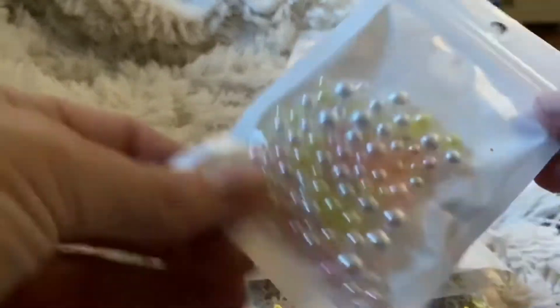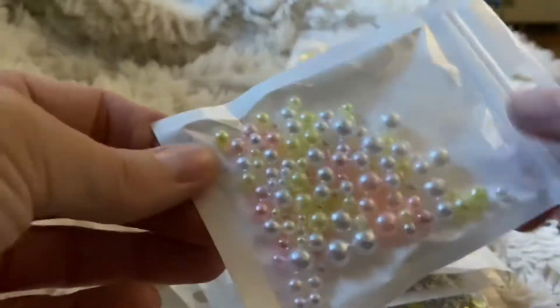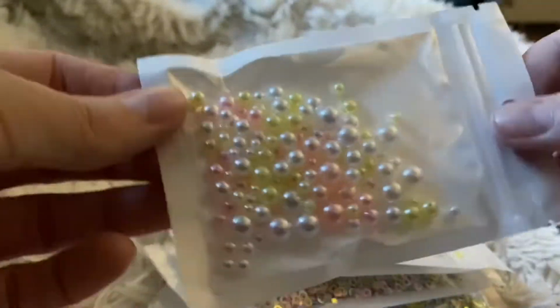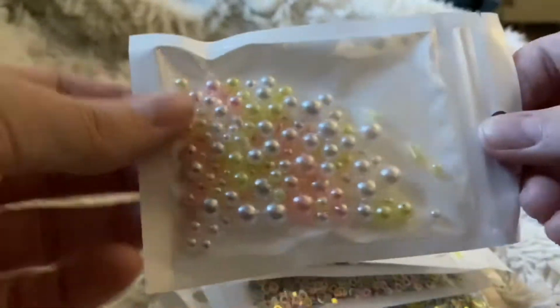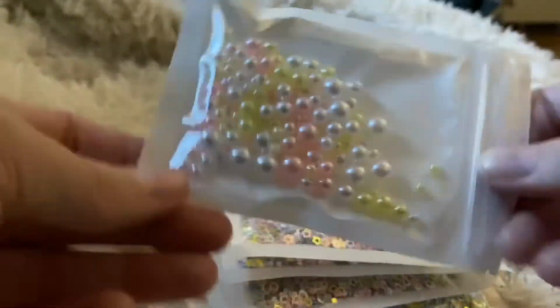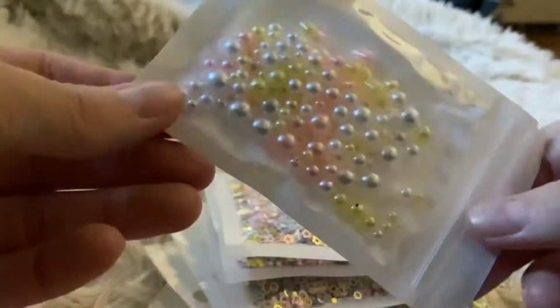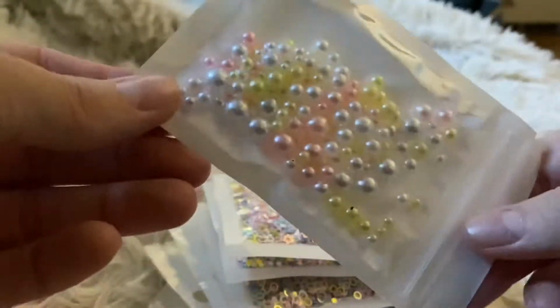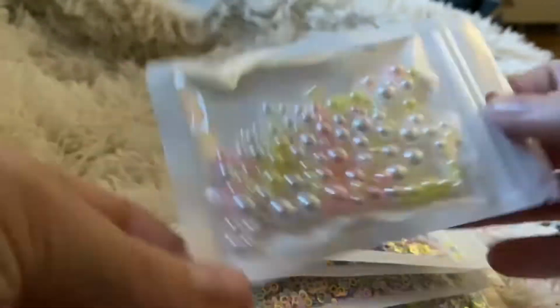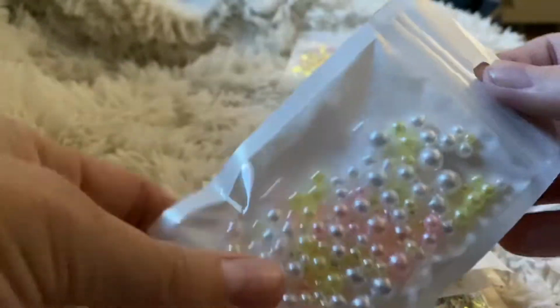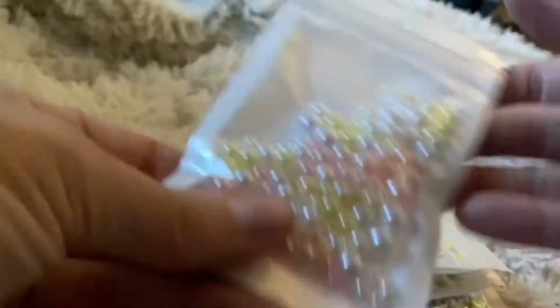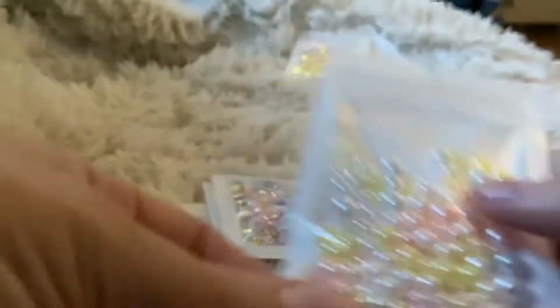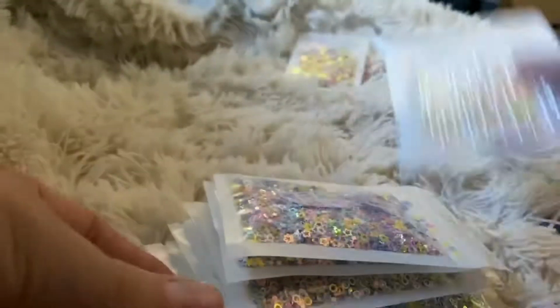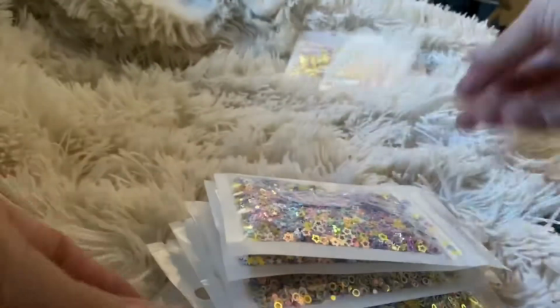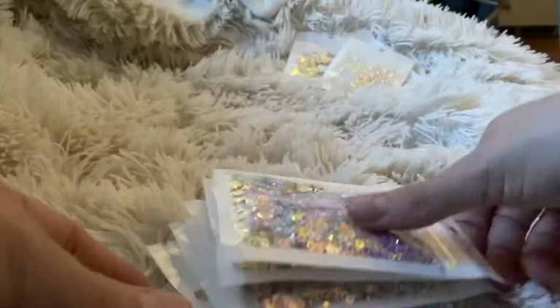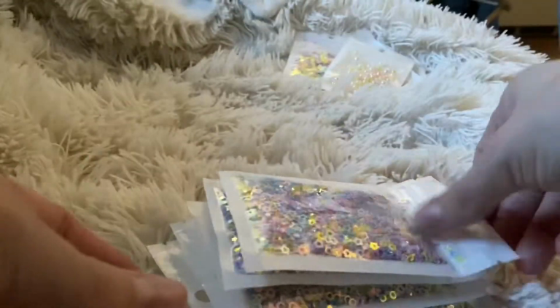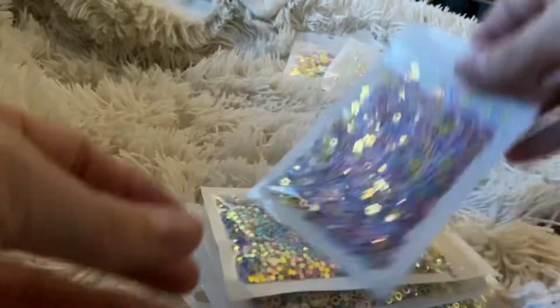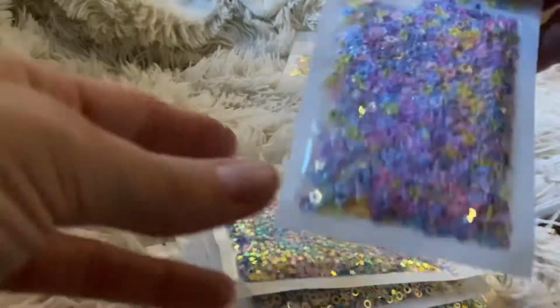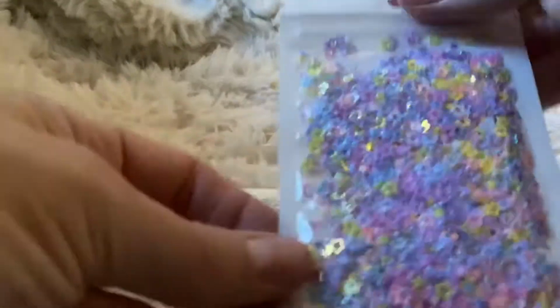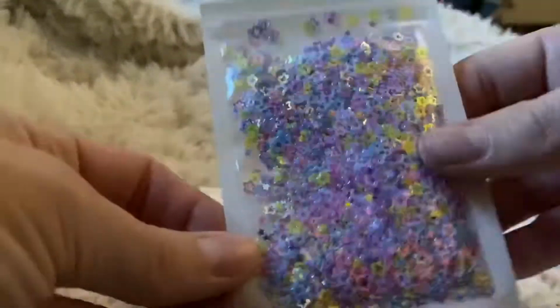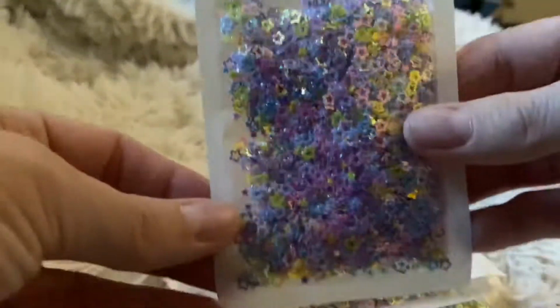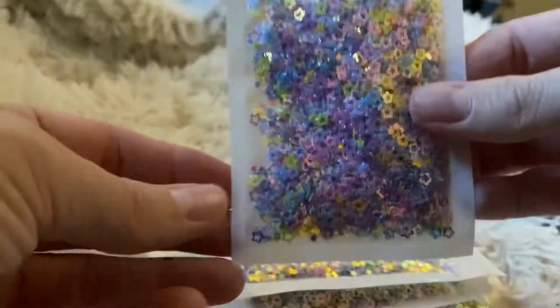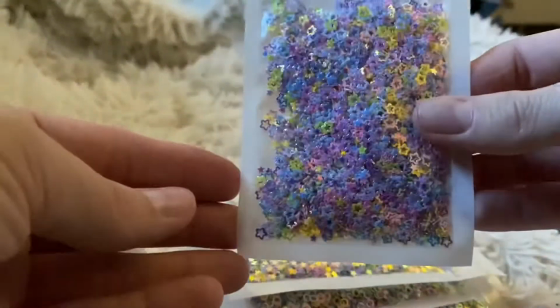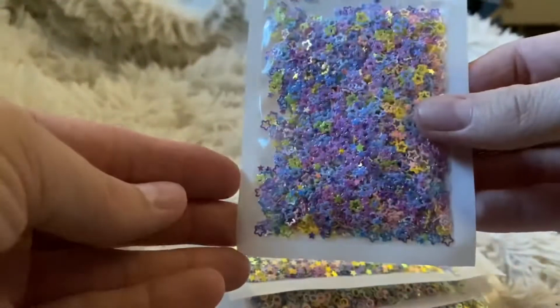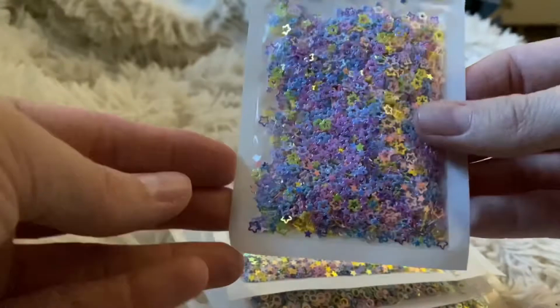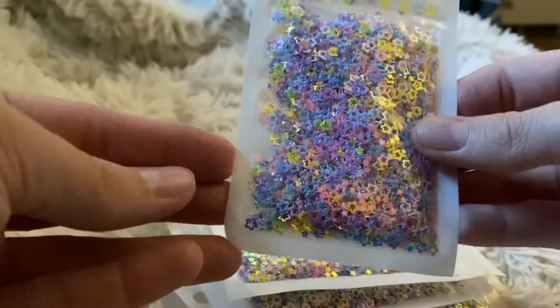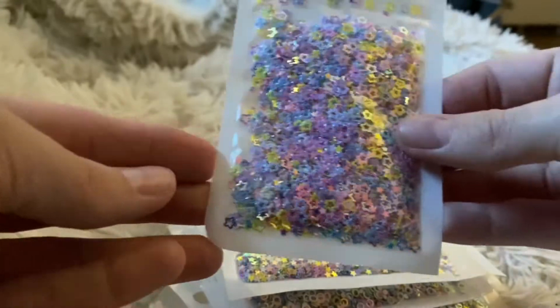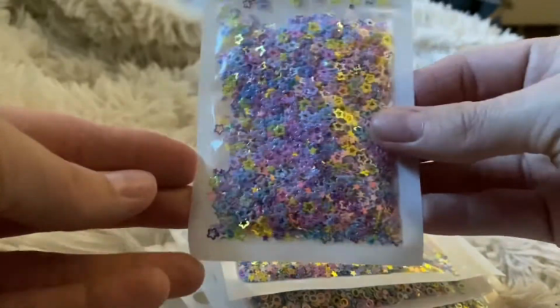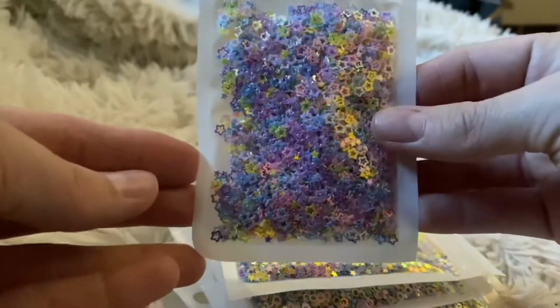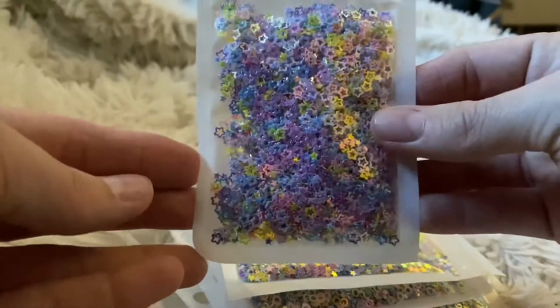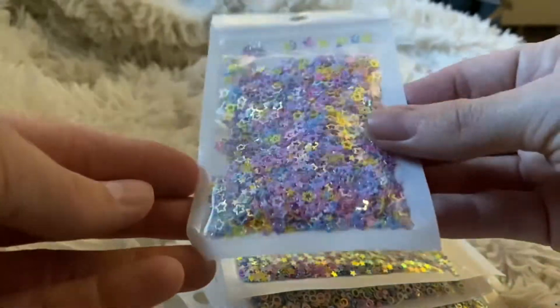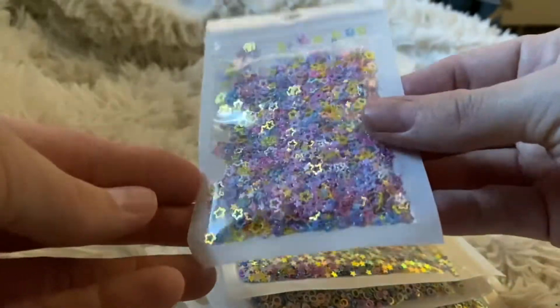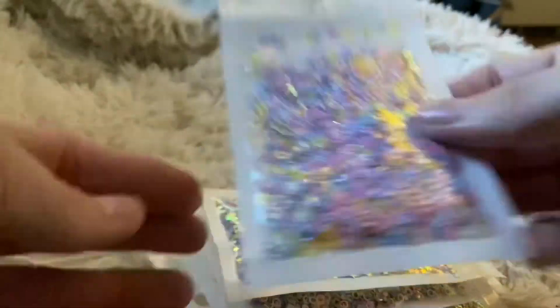The first thing I got was pearls and new glitter to fill the shakers with.